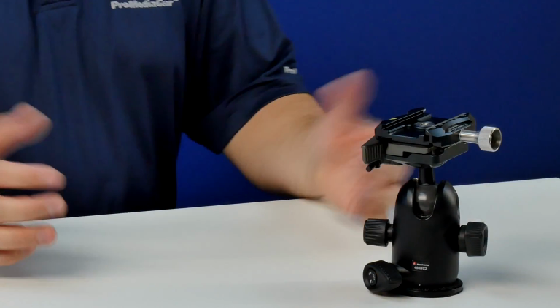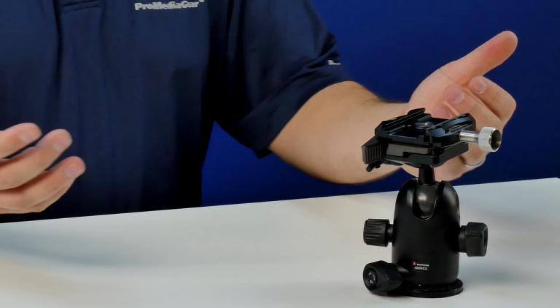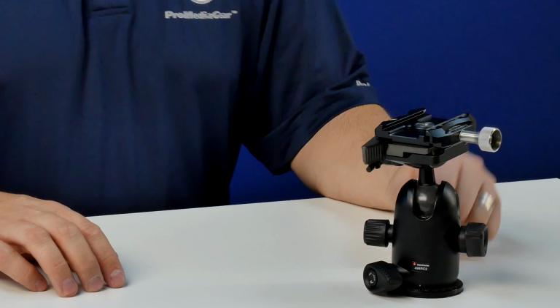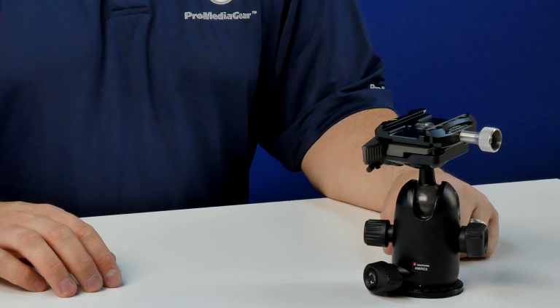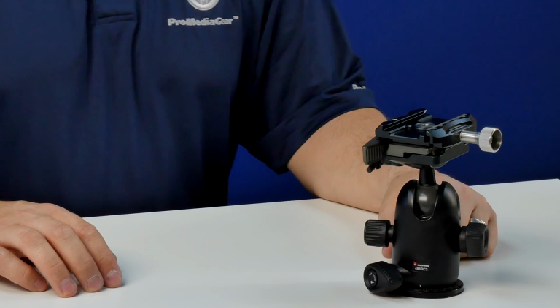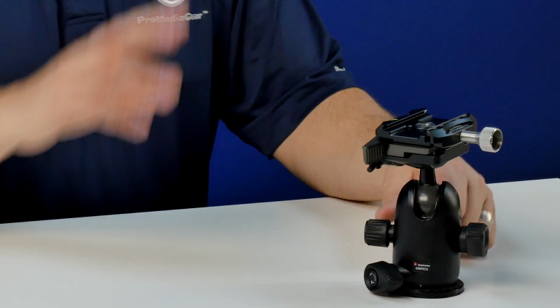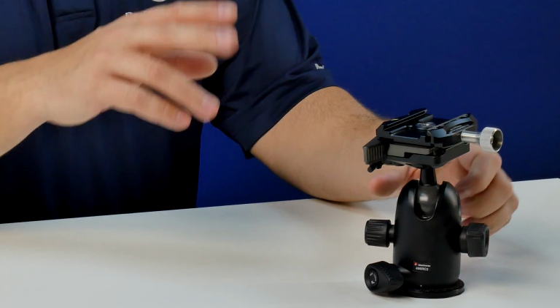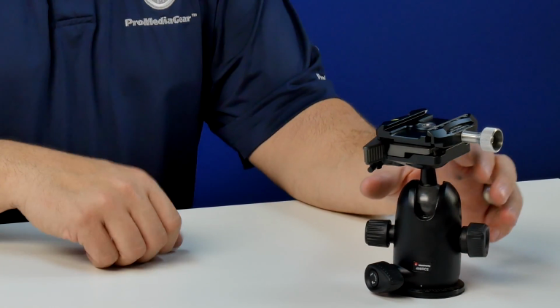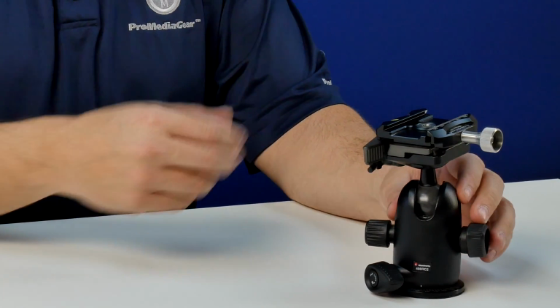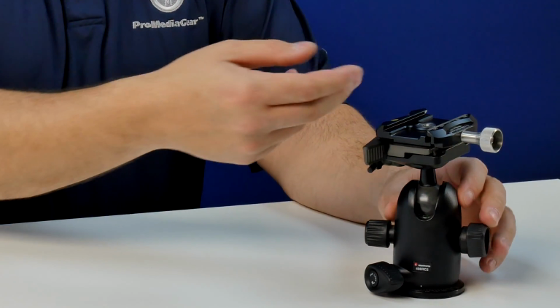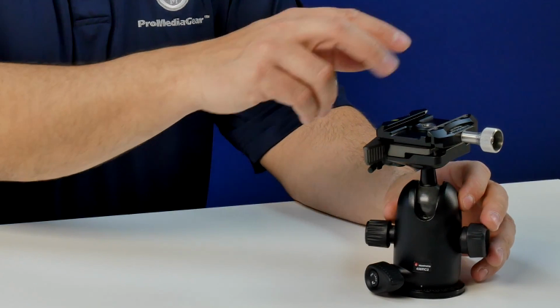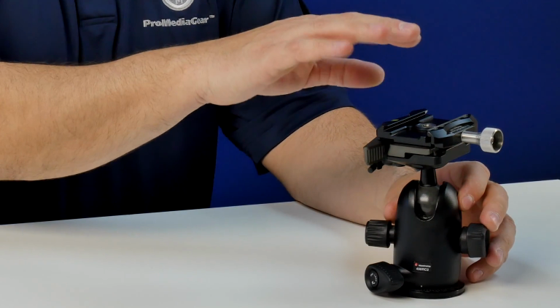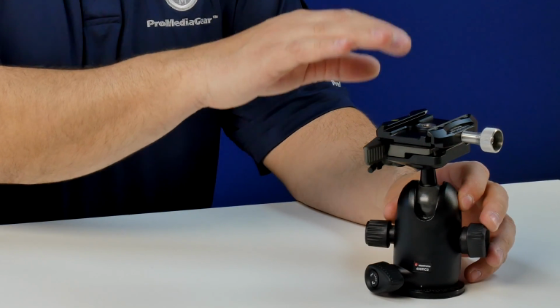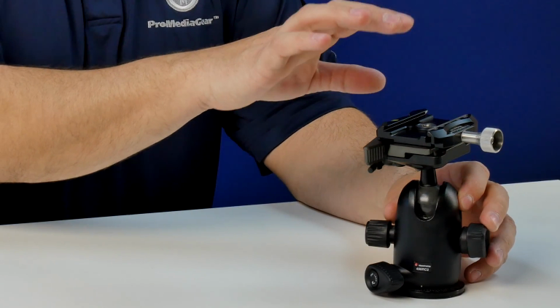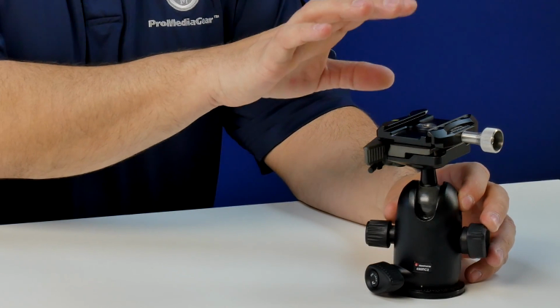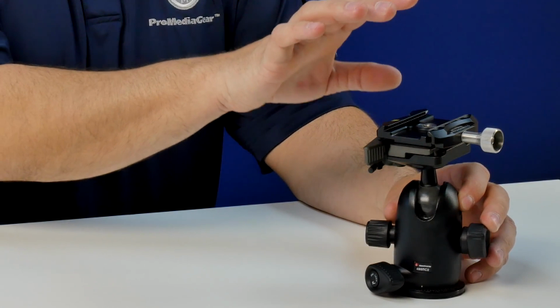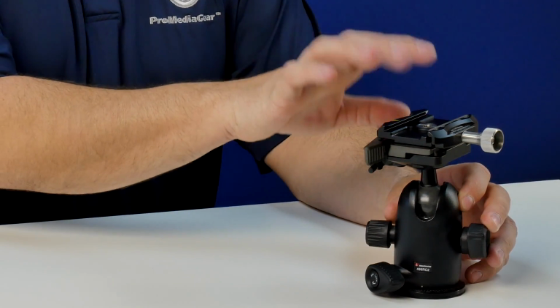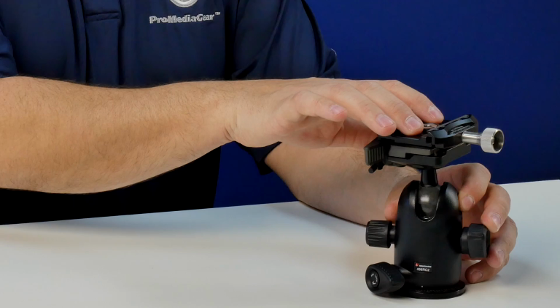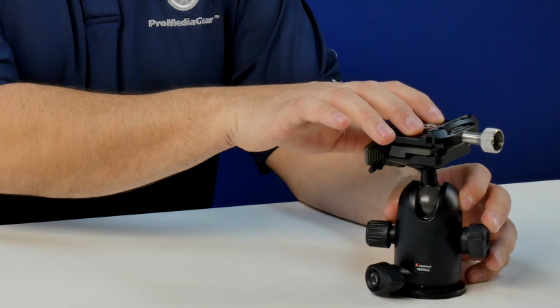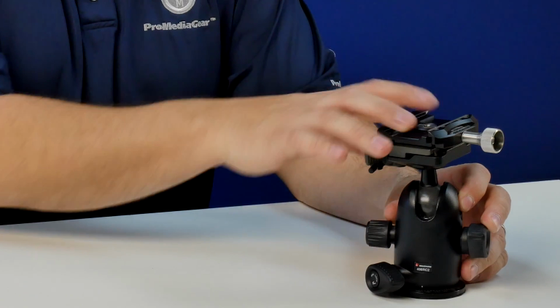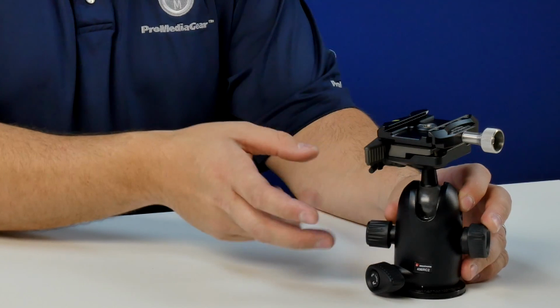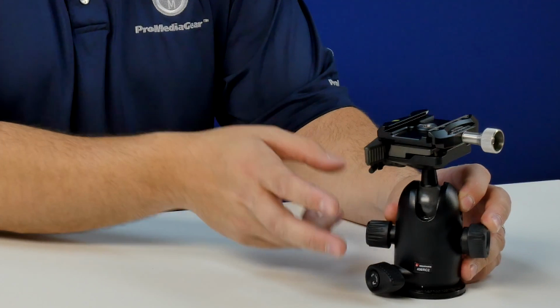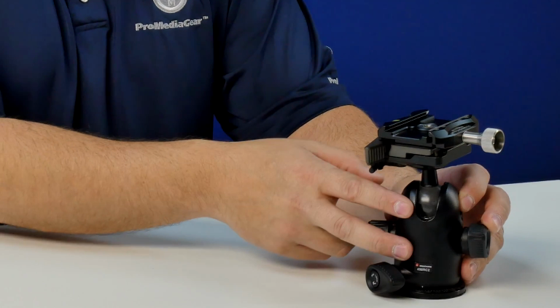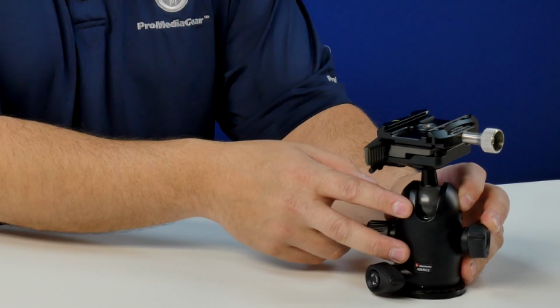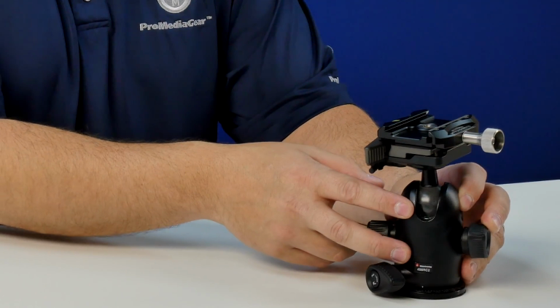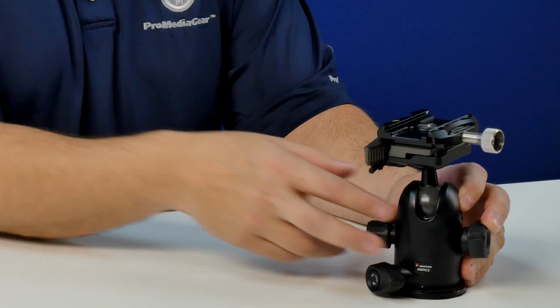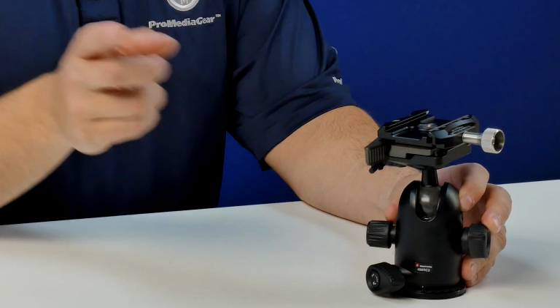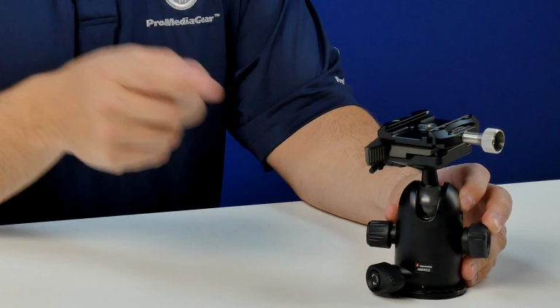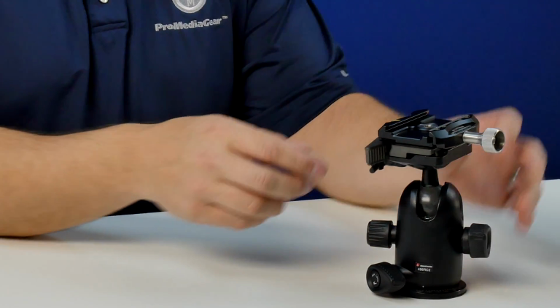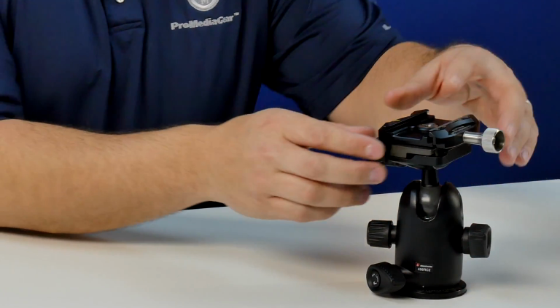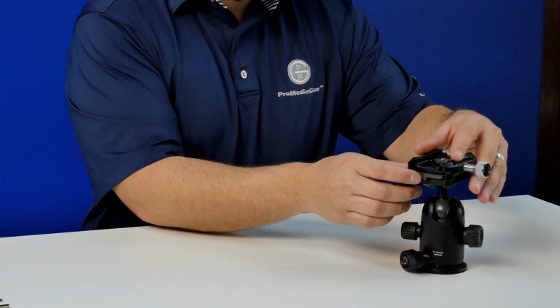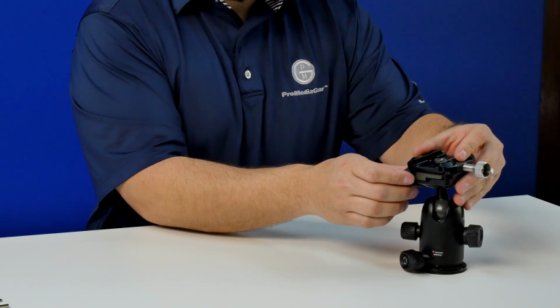Well, that's one way to do it. The second way is going to be to actually retrofit this C60 clamp on top of my ball head. Here's how we do it.